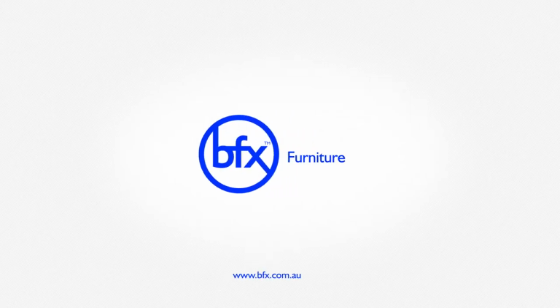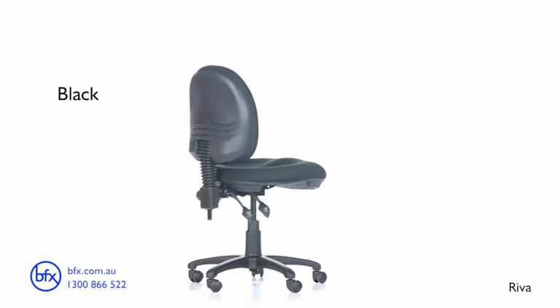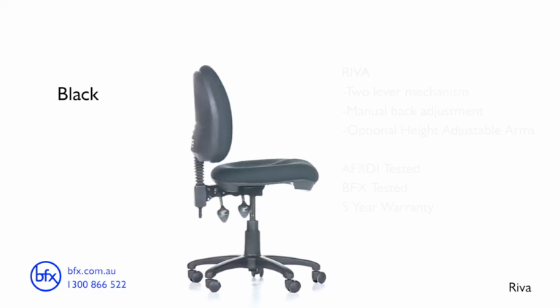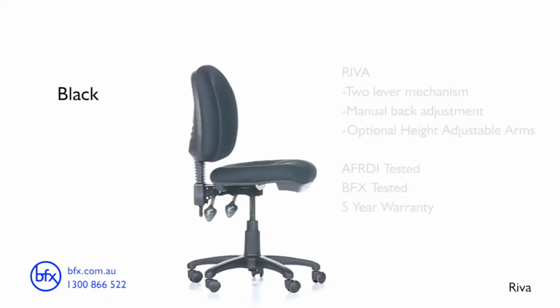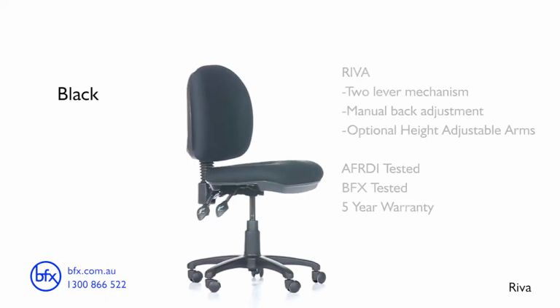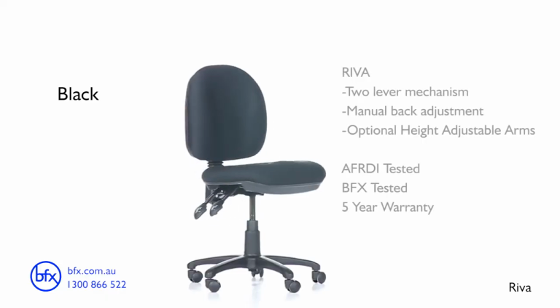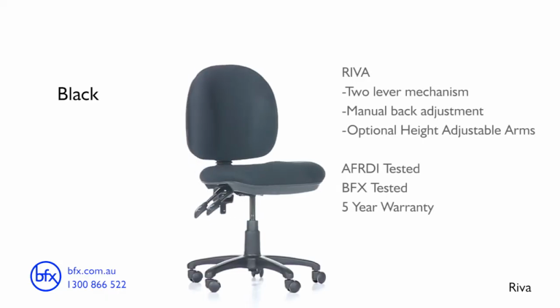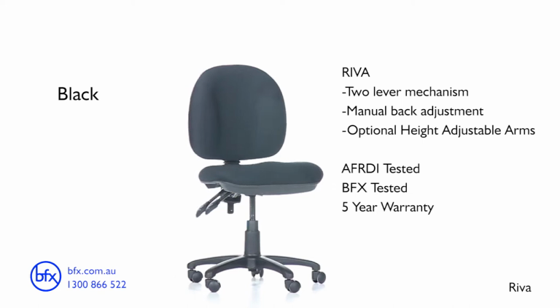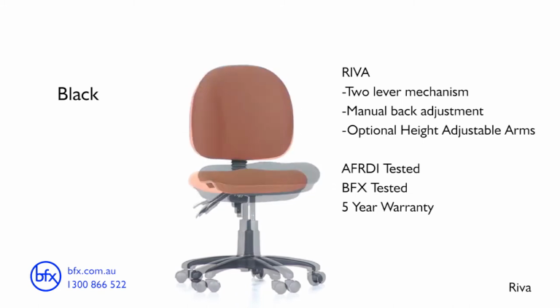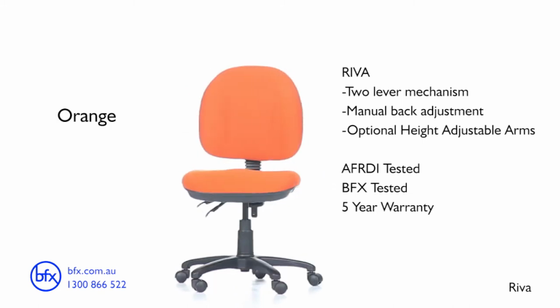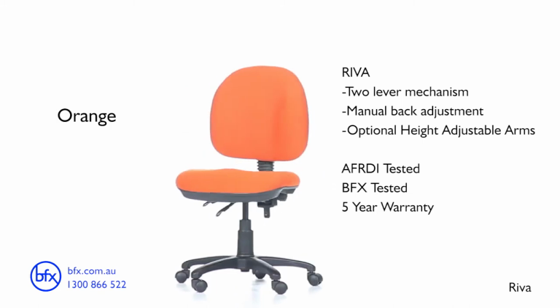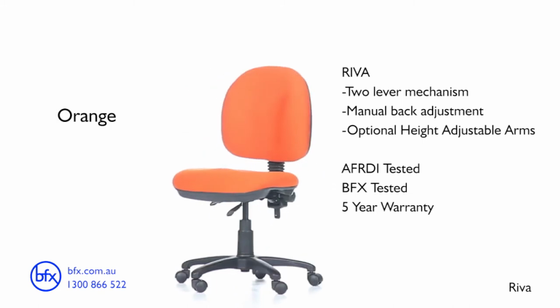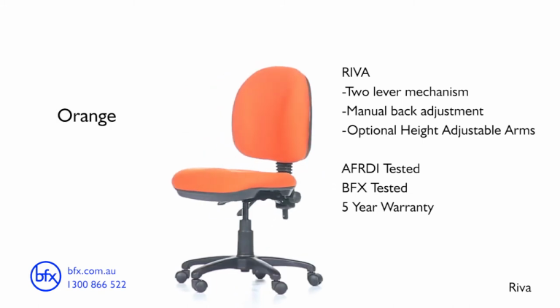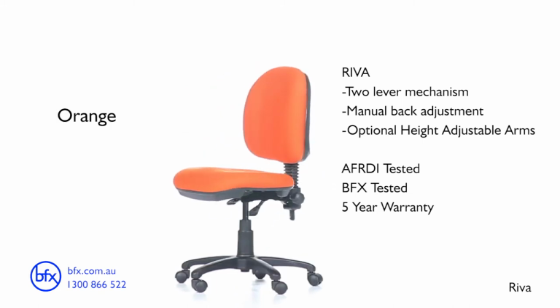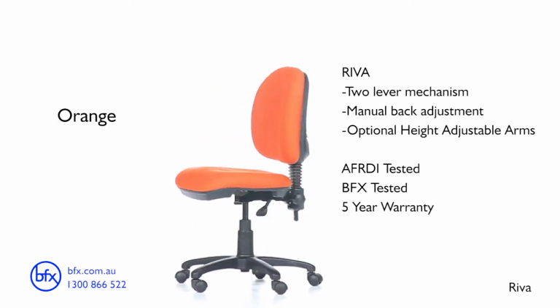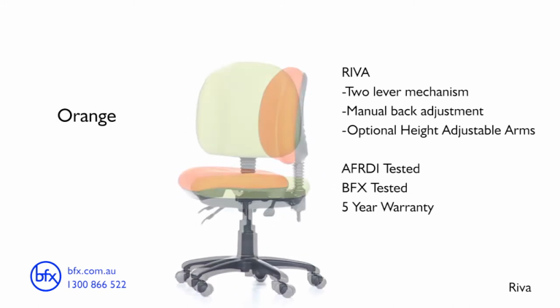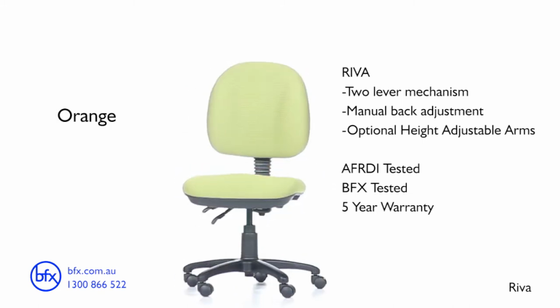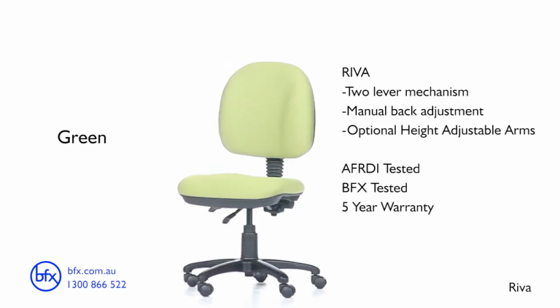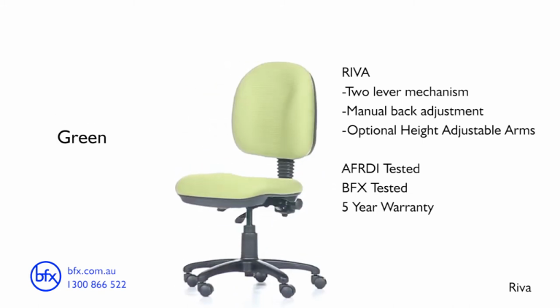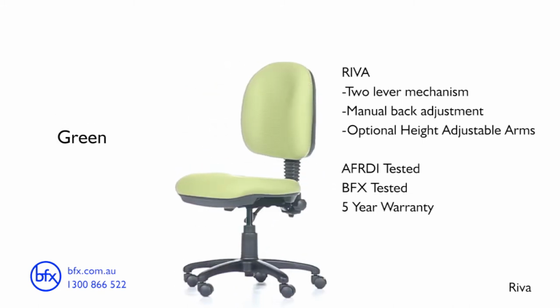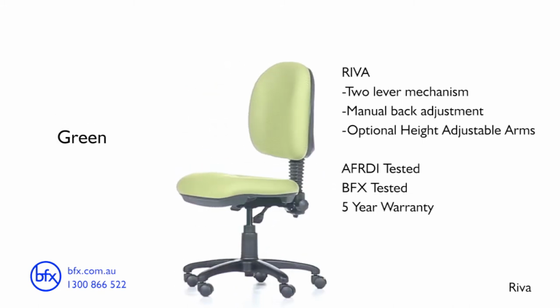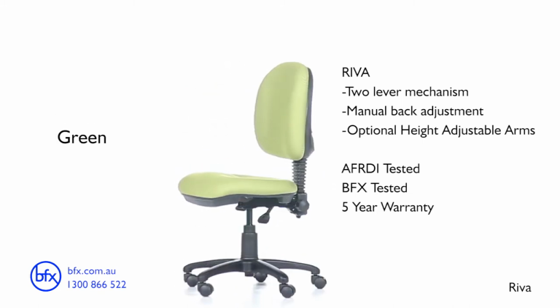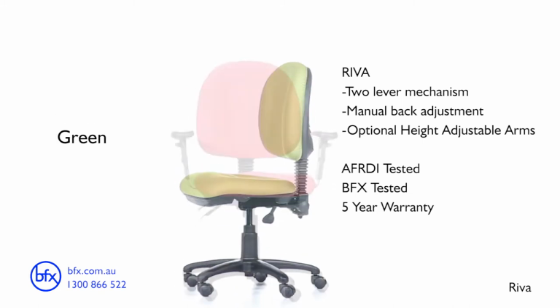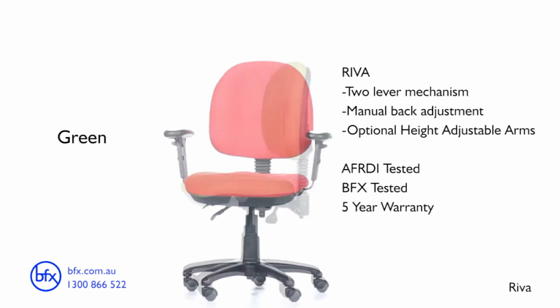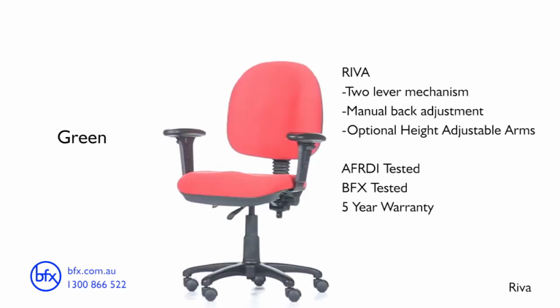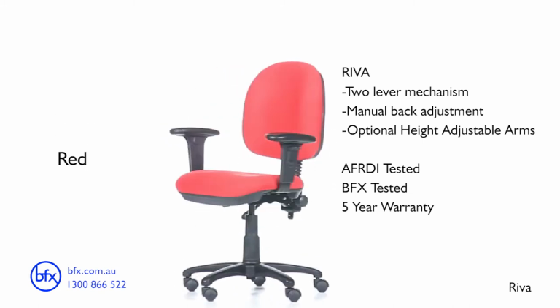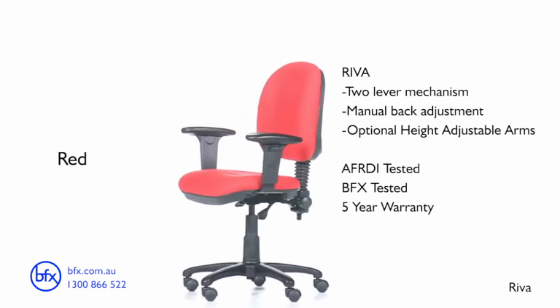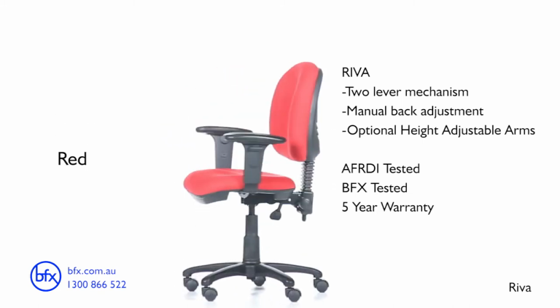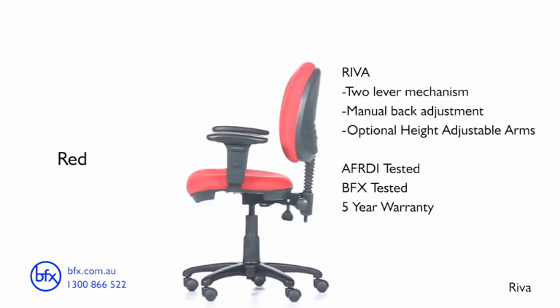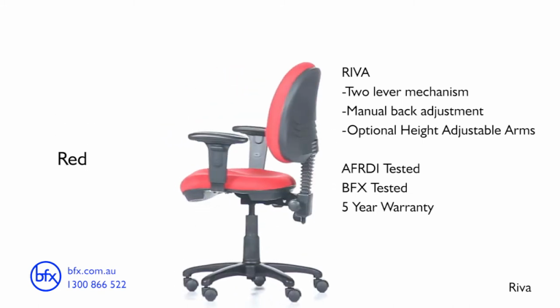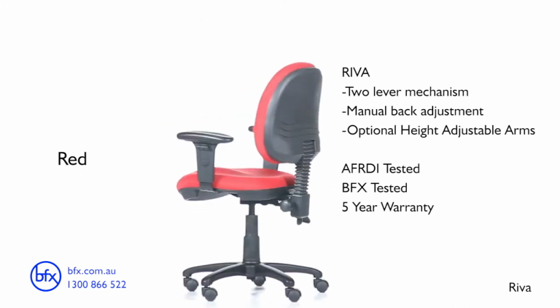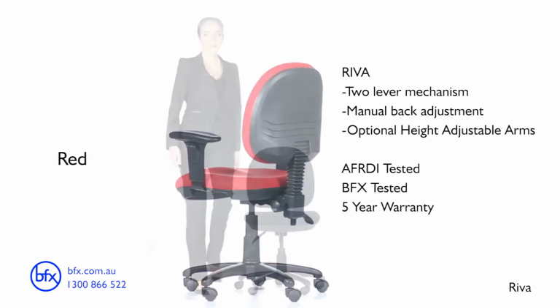The Reva chair is available in black, orange, green, and red, all with the option of height adjustable arms.